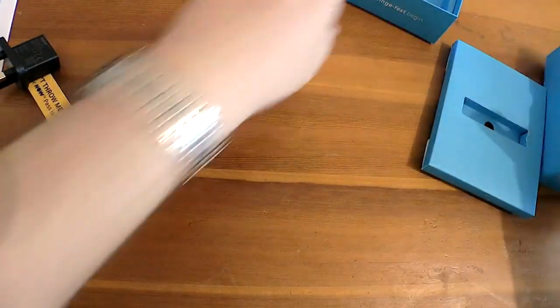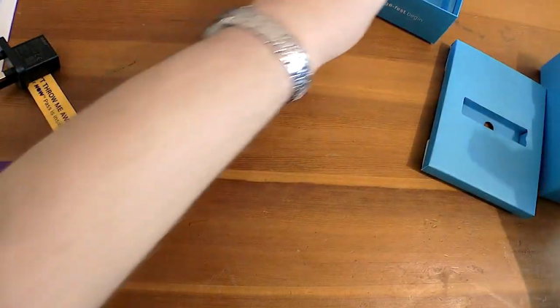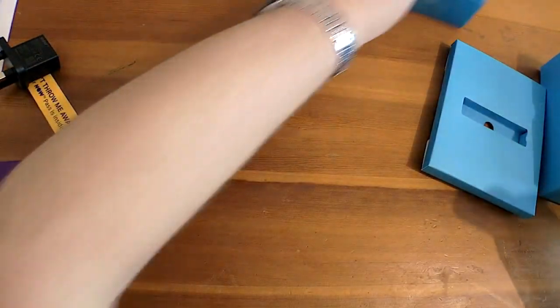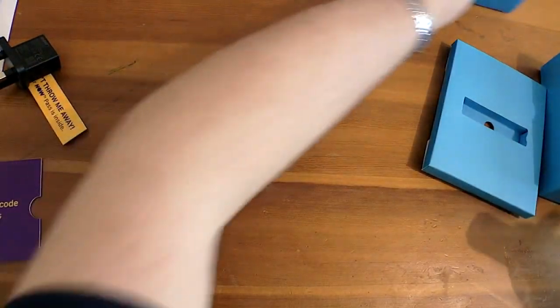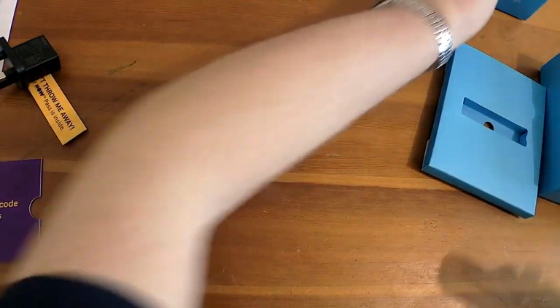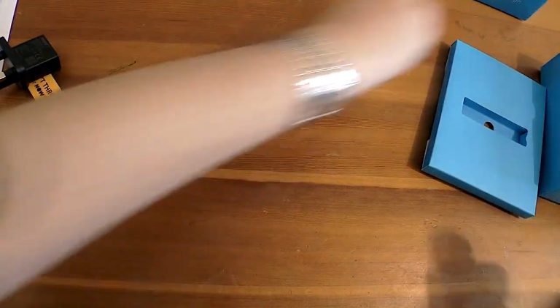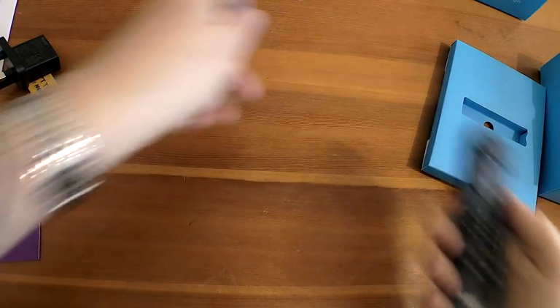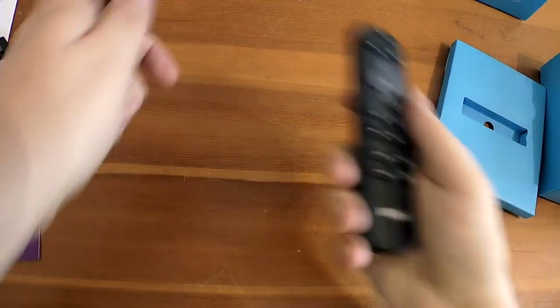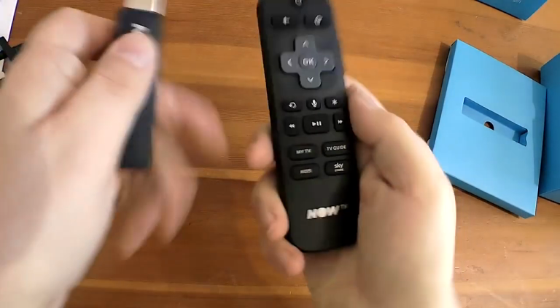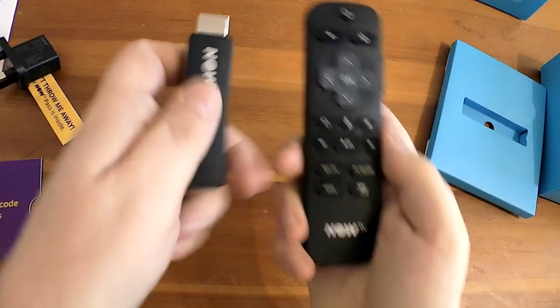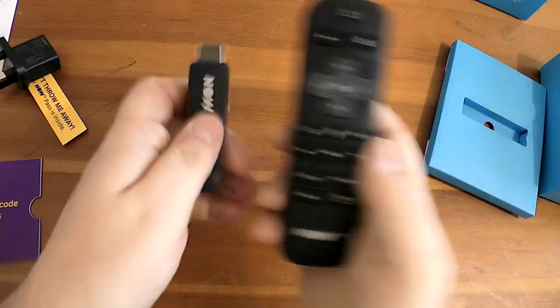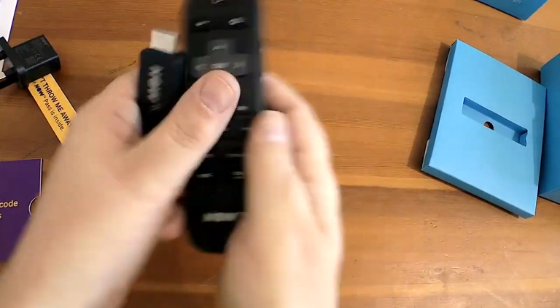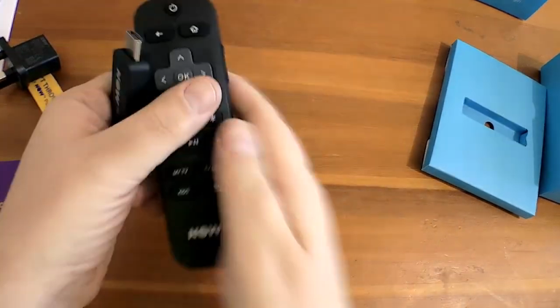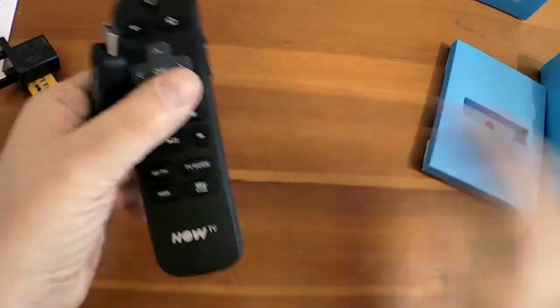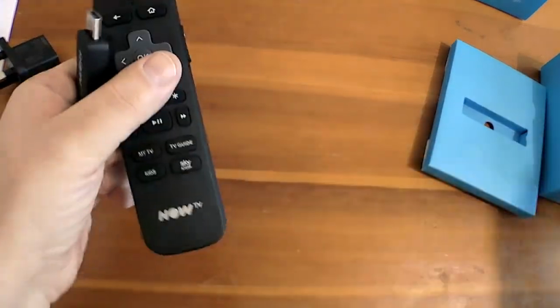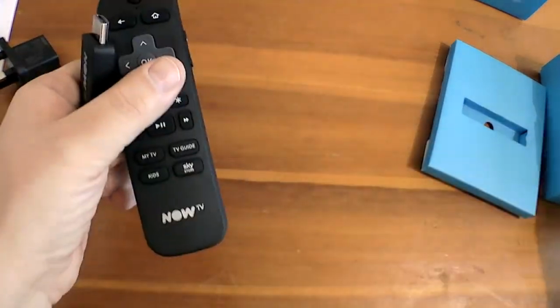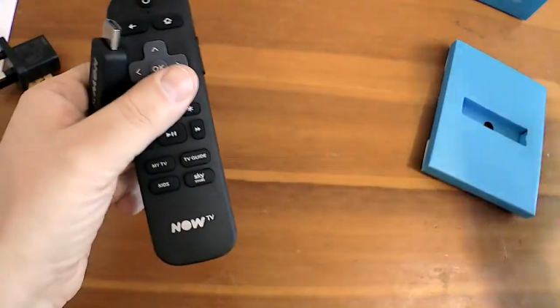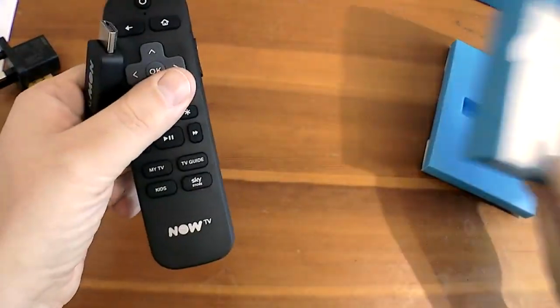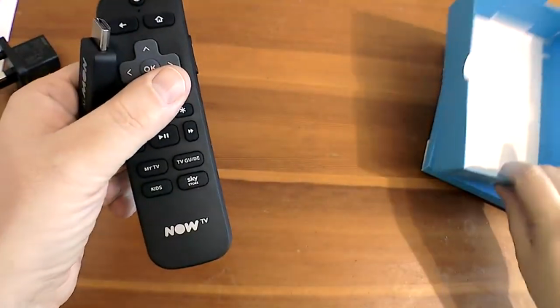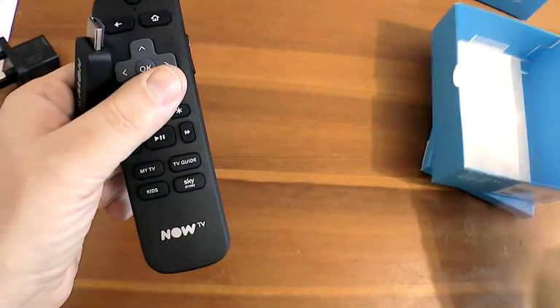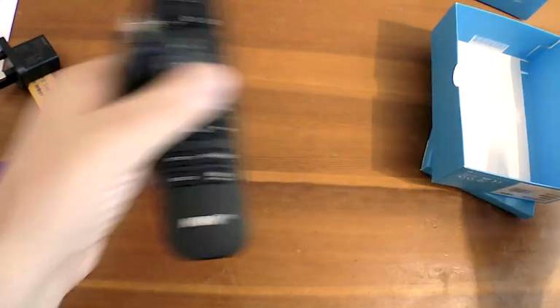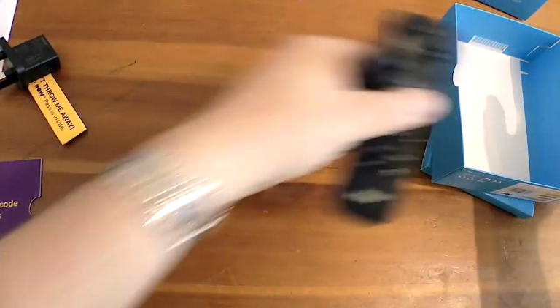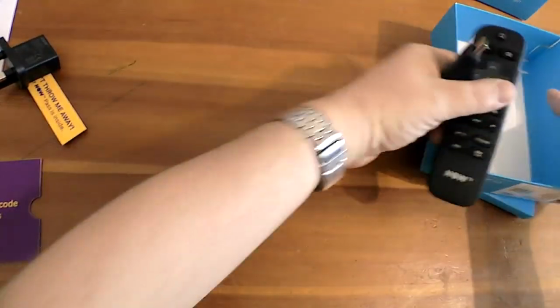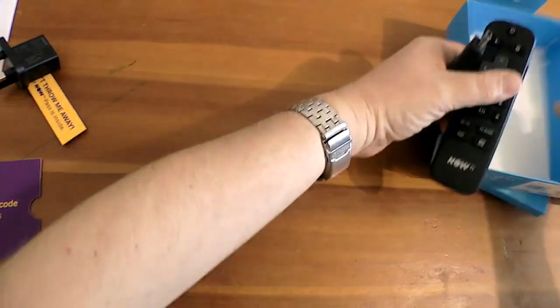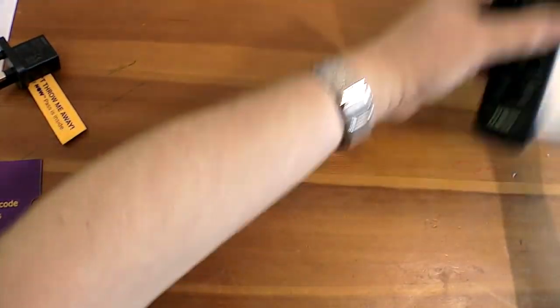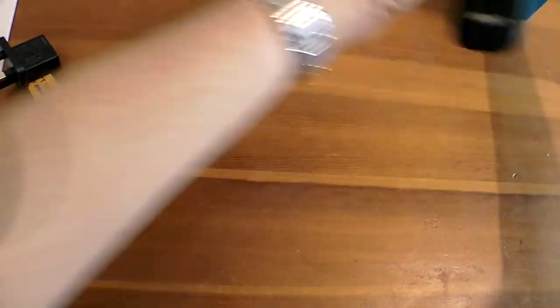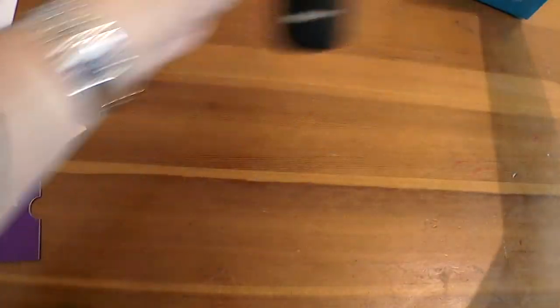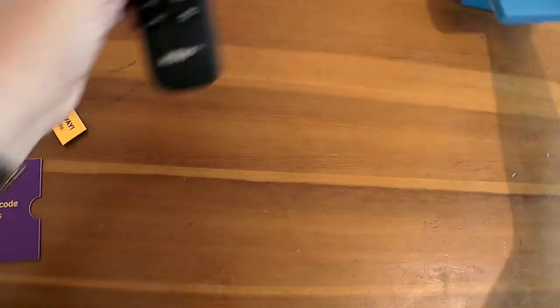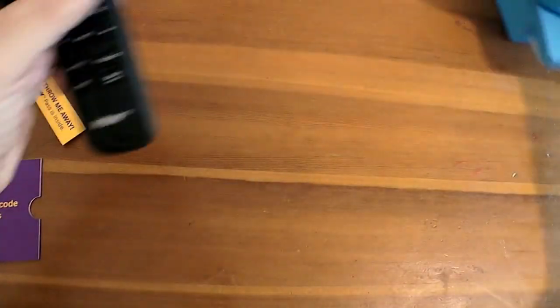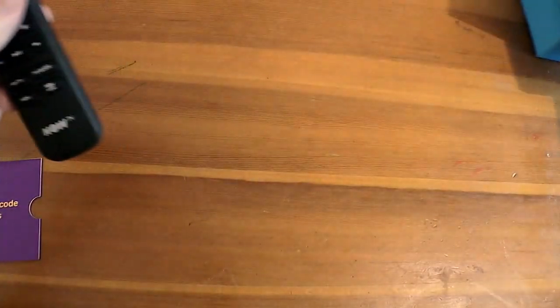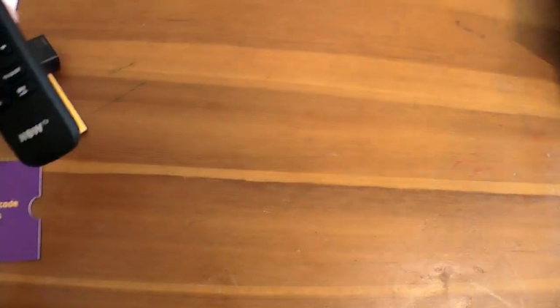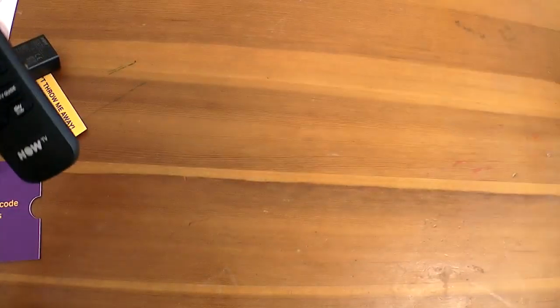So yeah, it's very neat packaging, very neat. And like I say, we want to get a good product shot so we'll move all that out of the way.